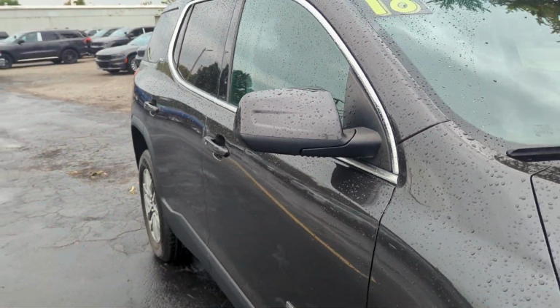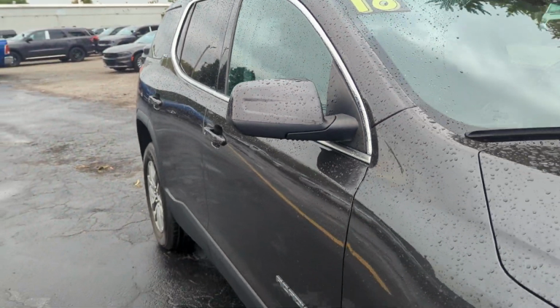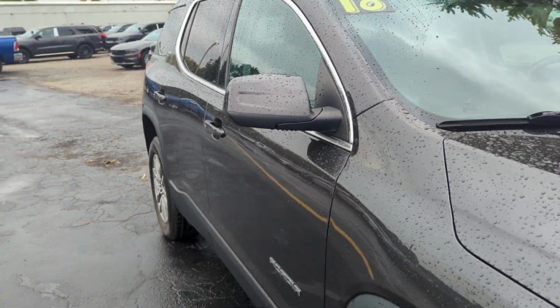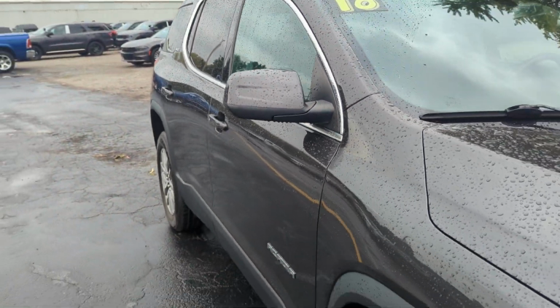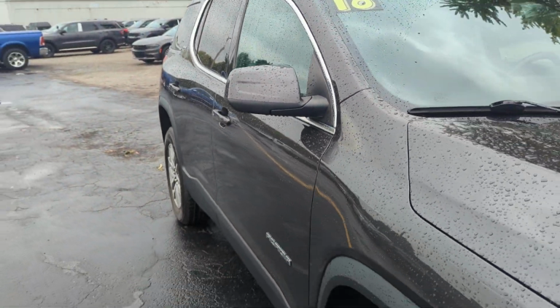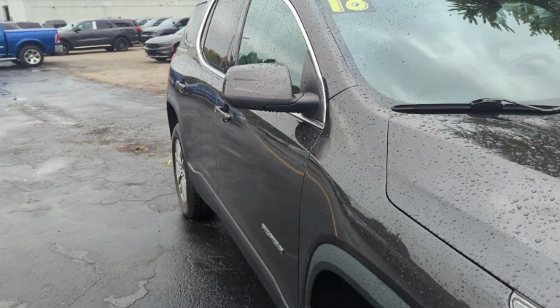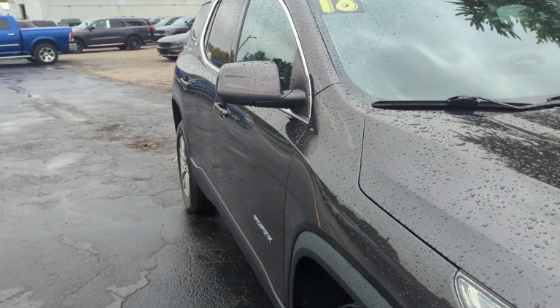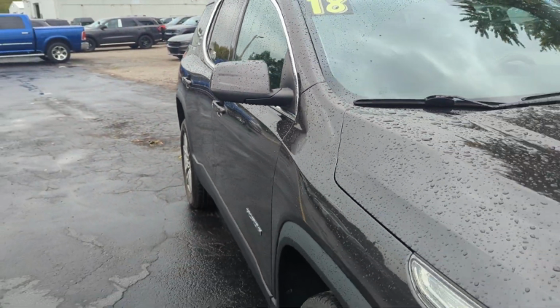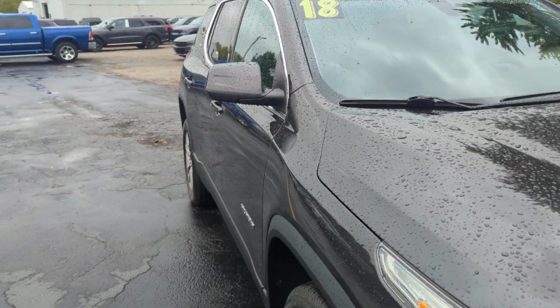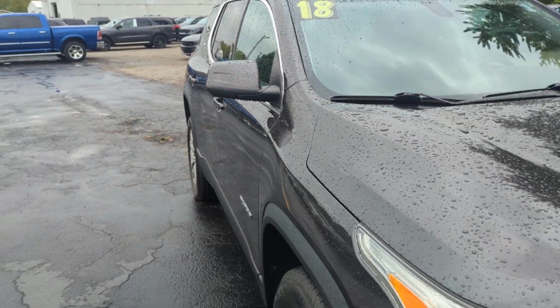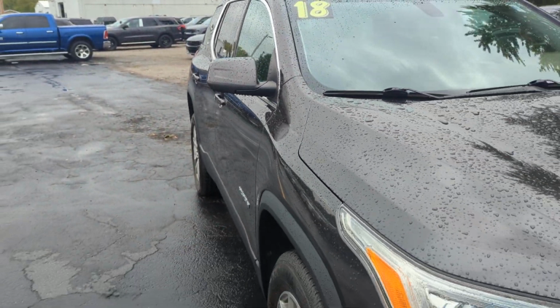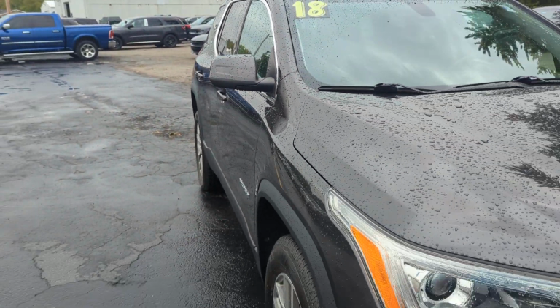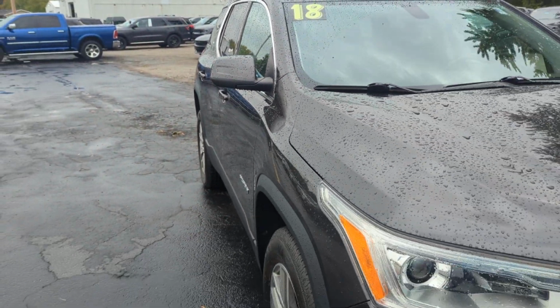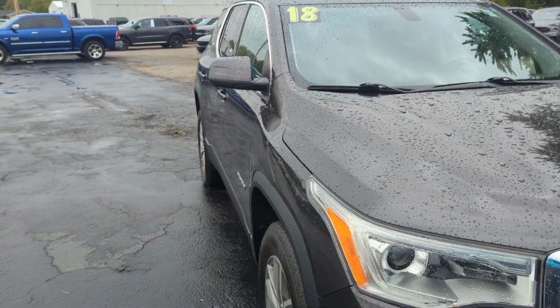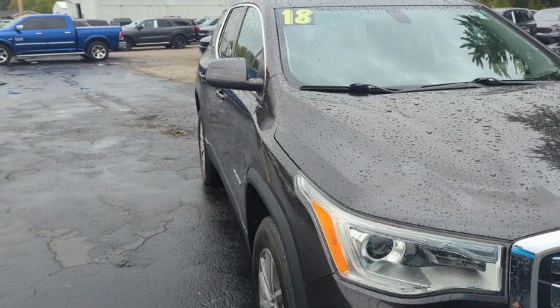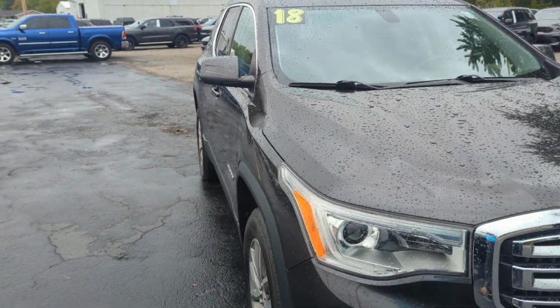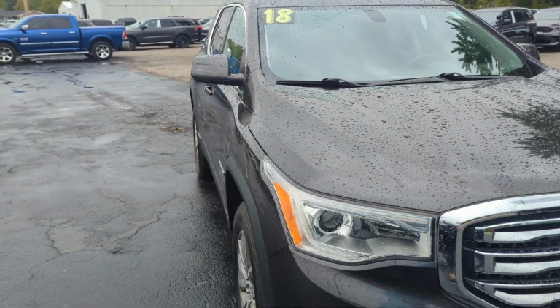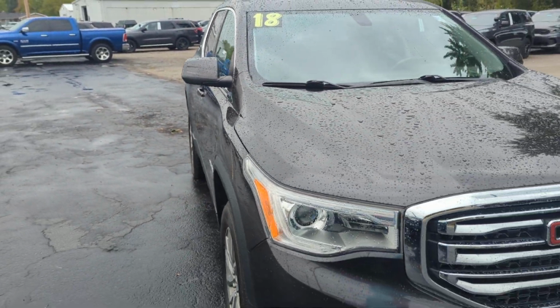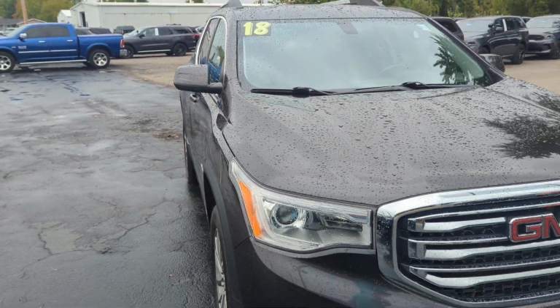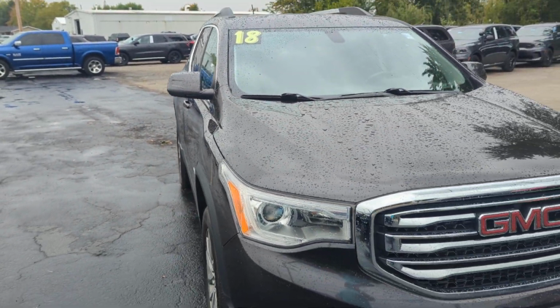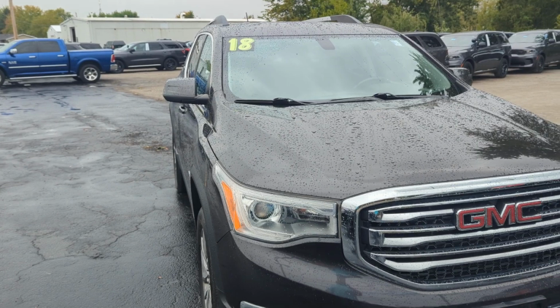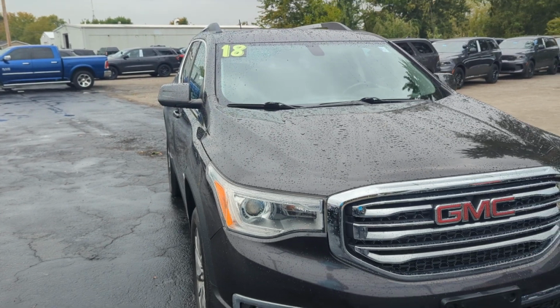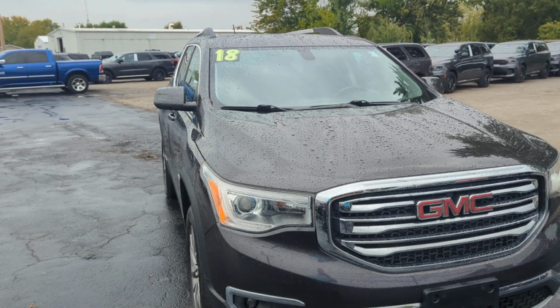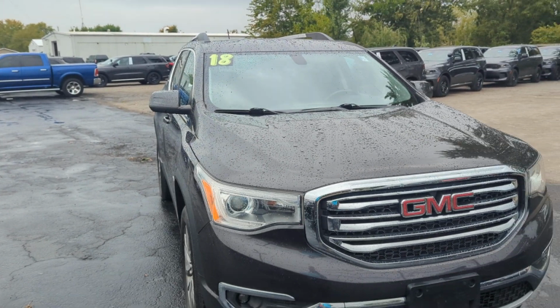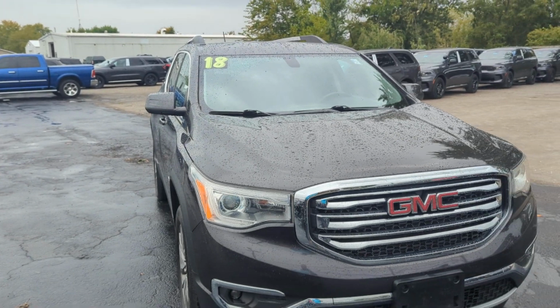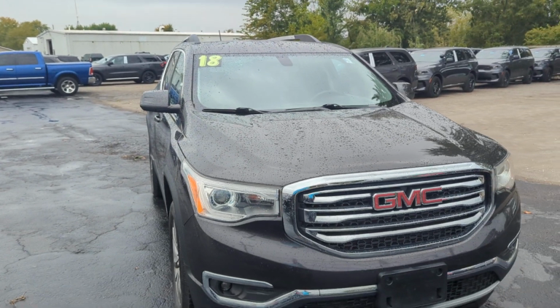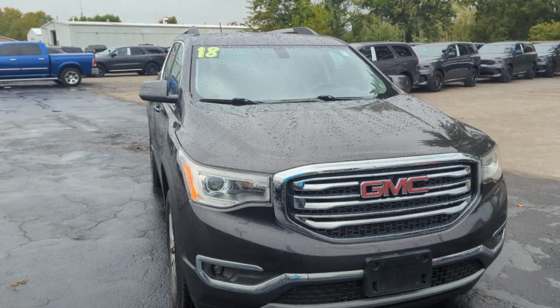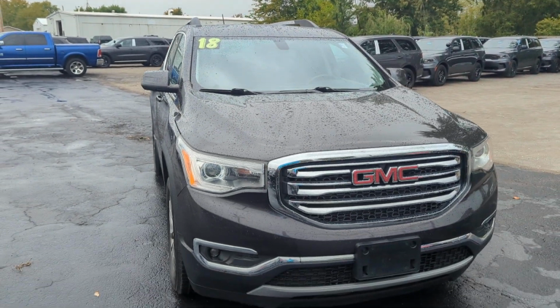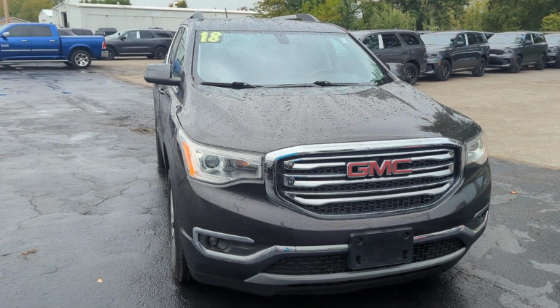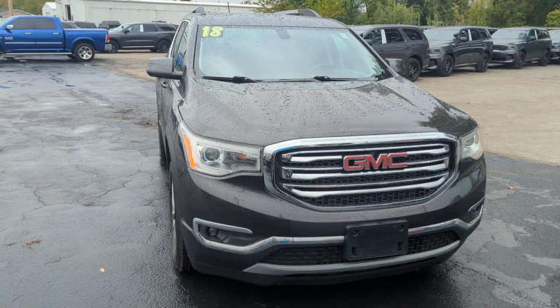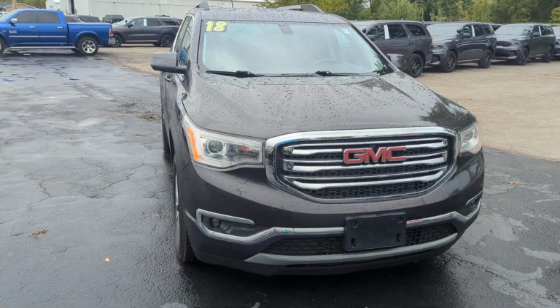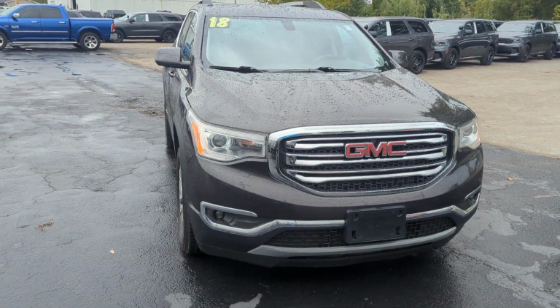Thanks for taking the time to check out this 2018 Acadia. We'll talk to you soon.